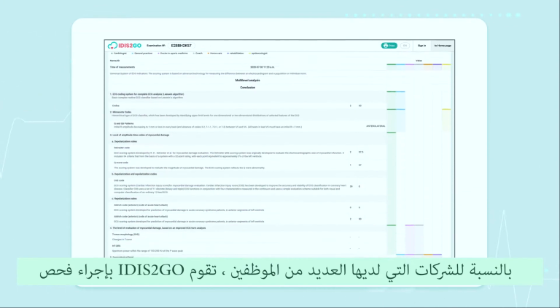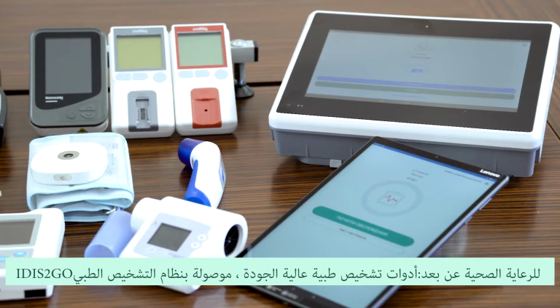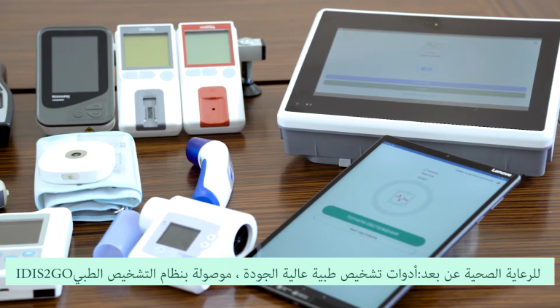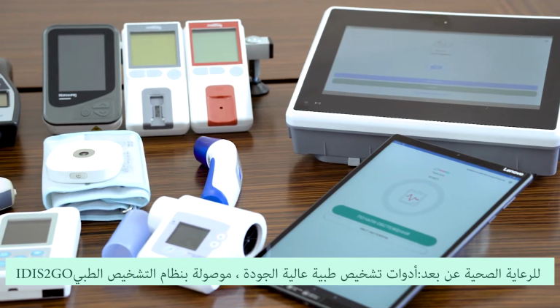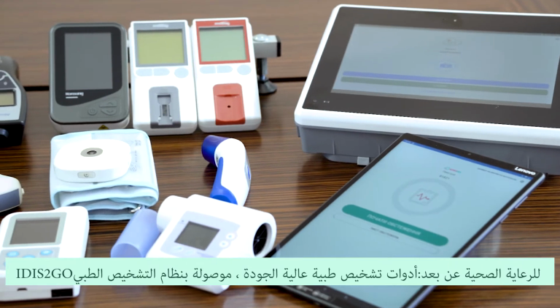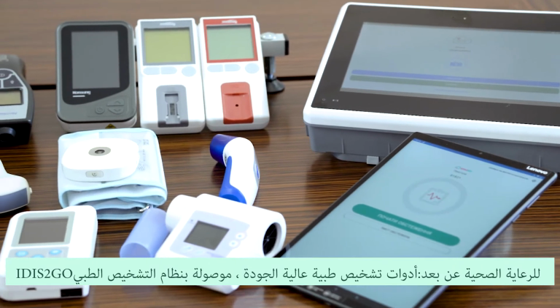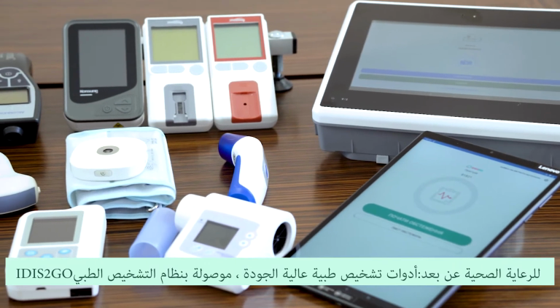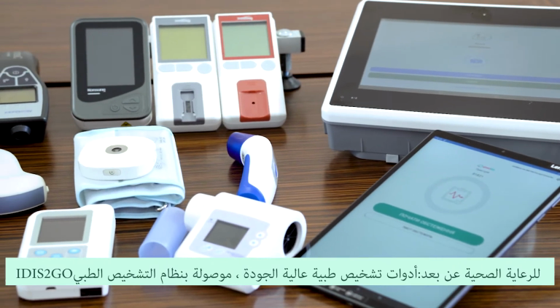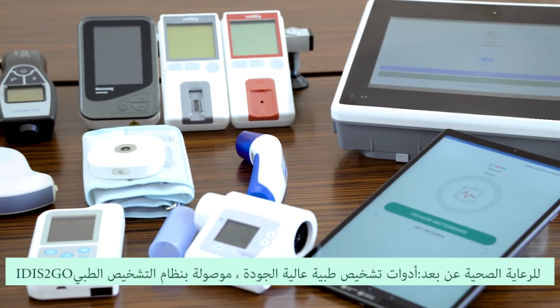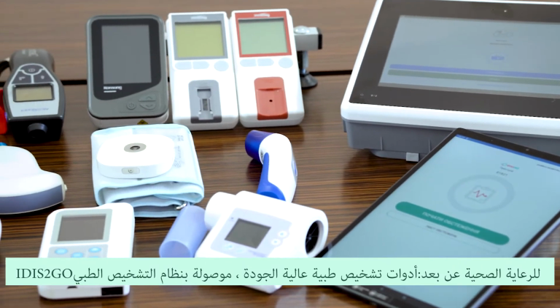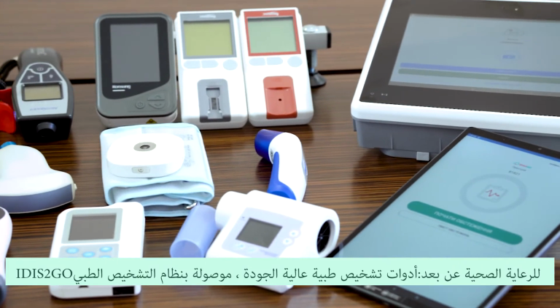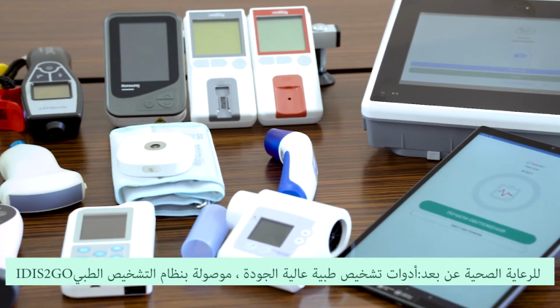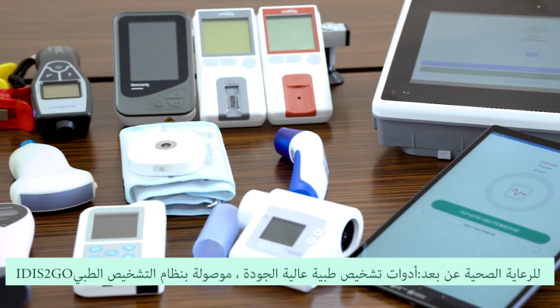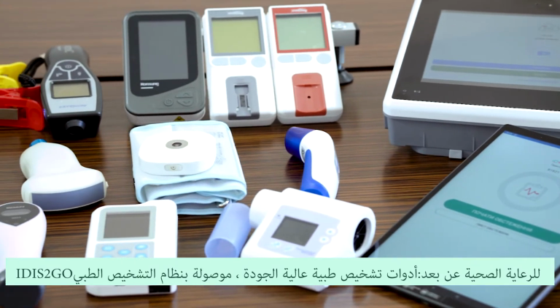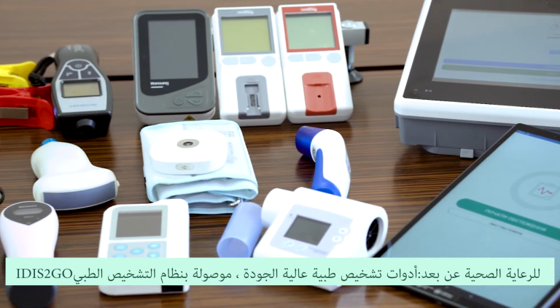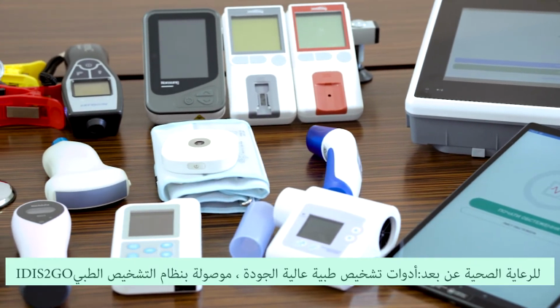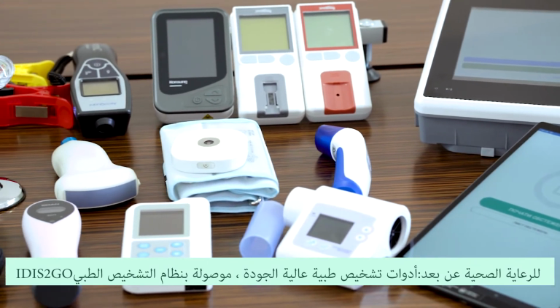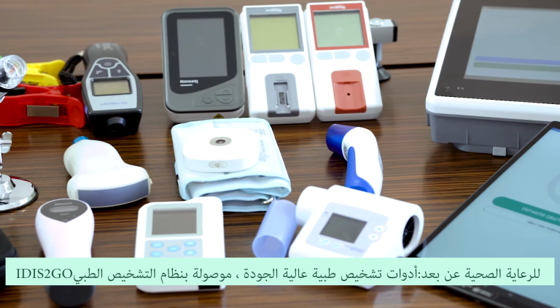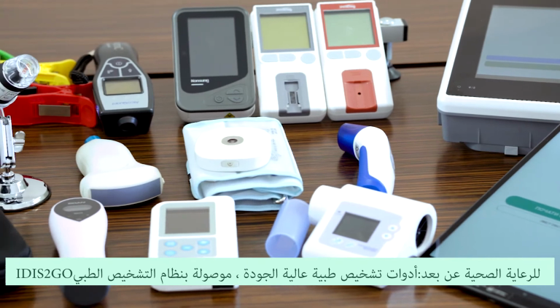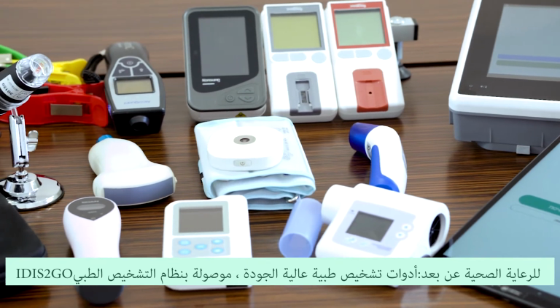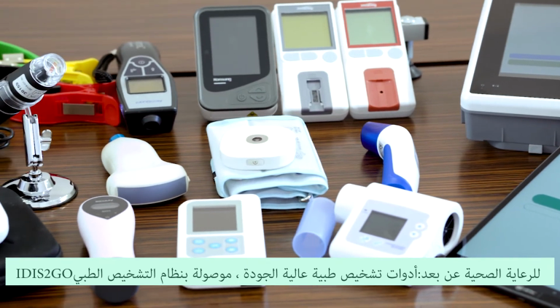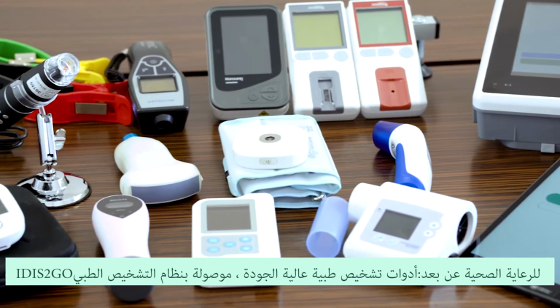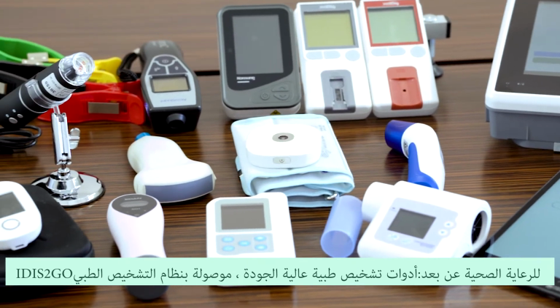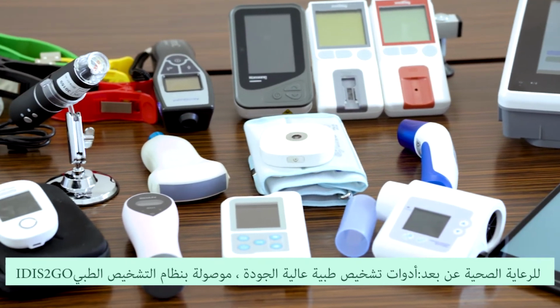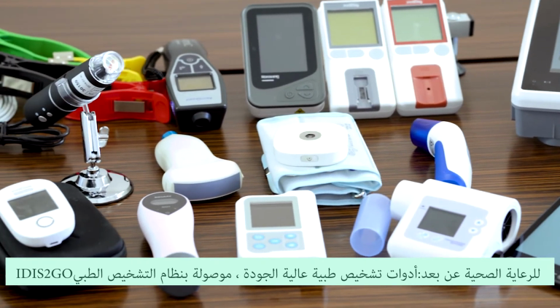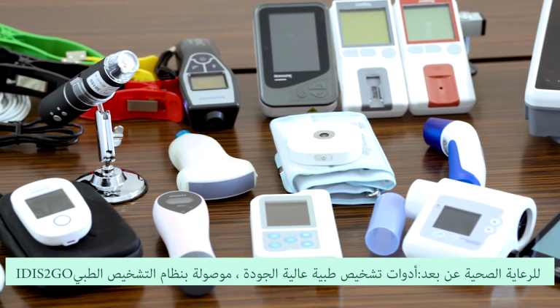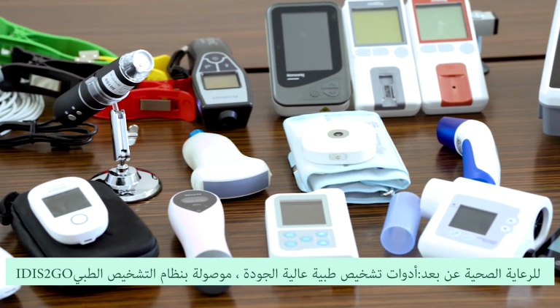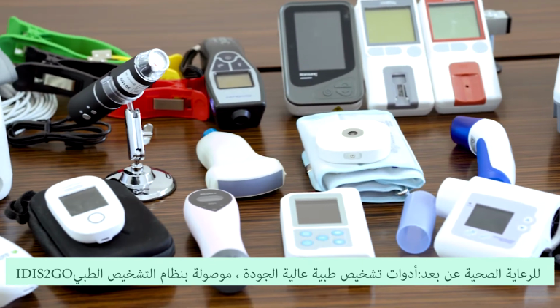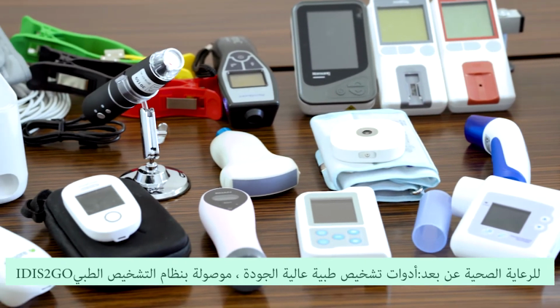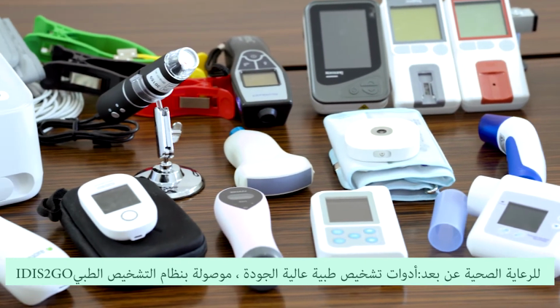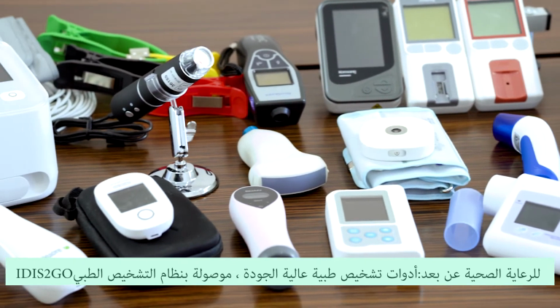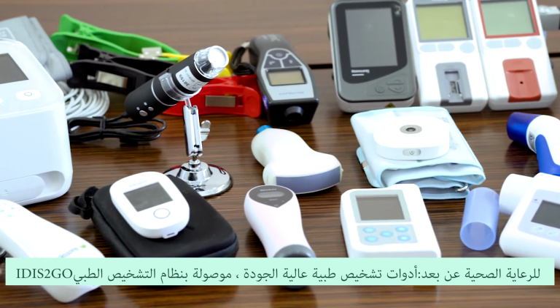12-channel ECG with artificial intelligence doctor decision support in the right moment may prevent cardiovascular disease or stroke. Medical grade, high quality diagnostic tools that are wired to the it is to go telehealth medical diagnostic system.